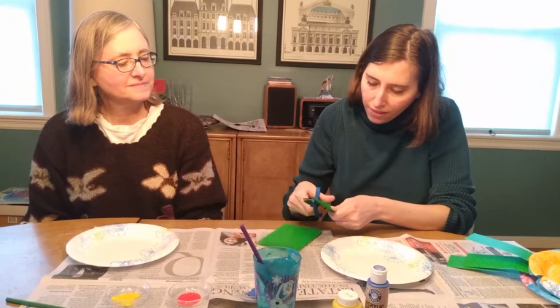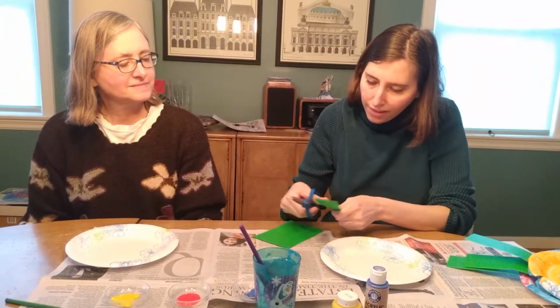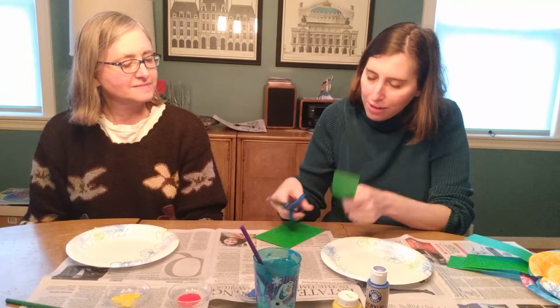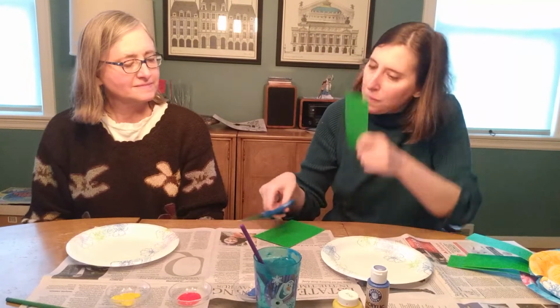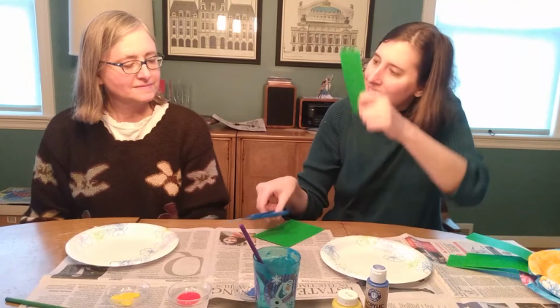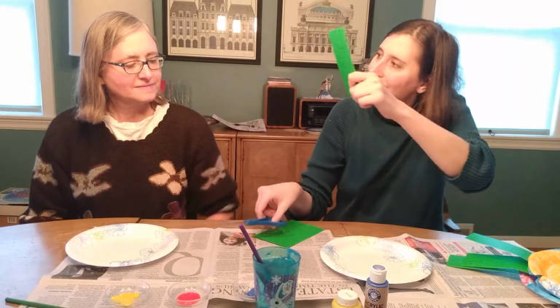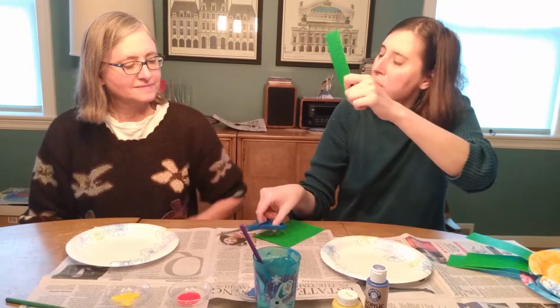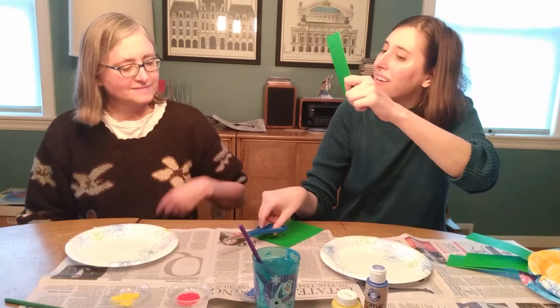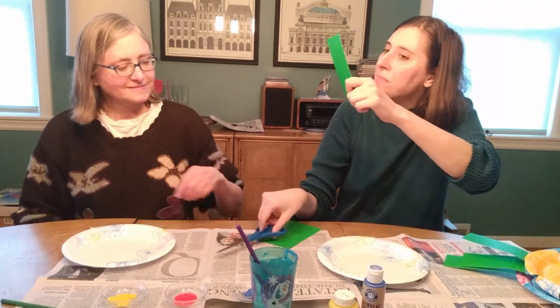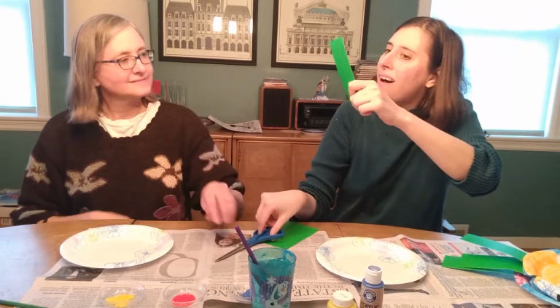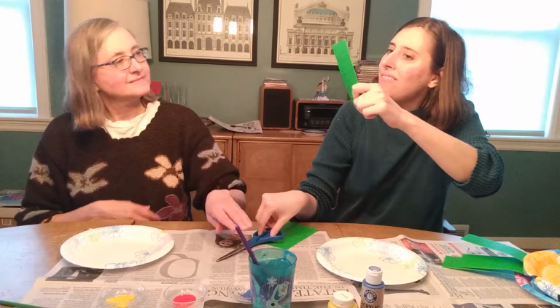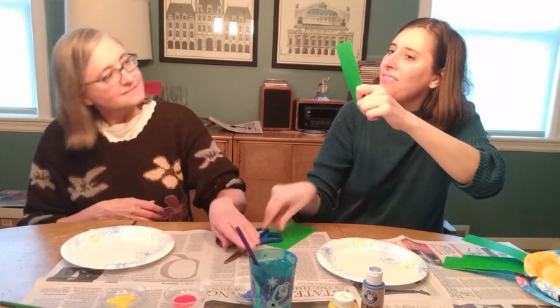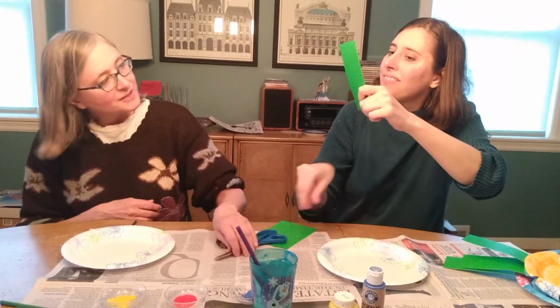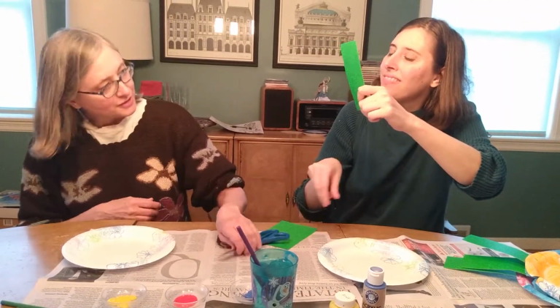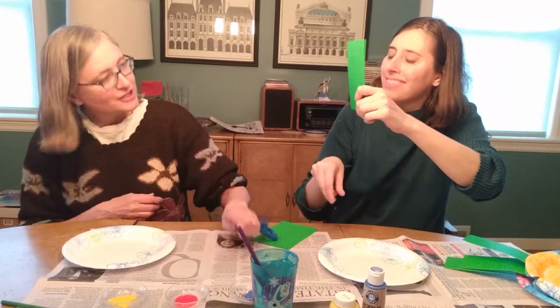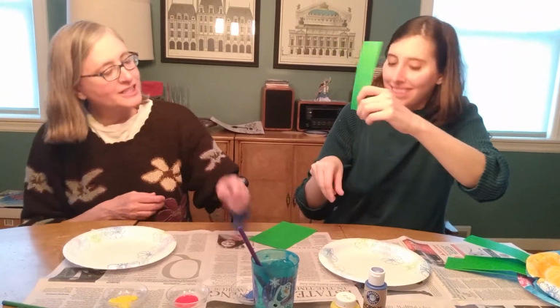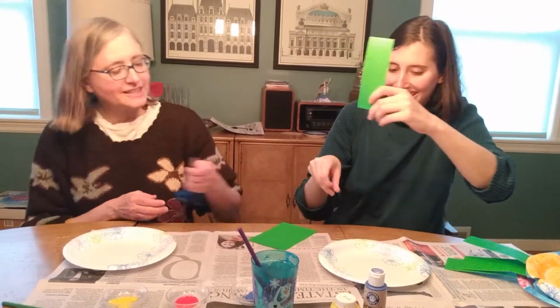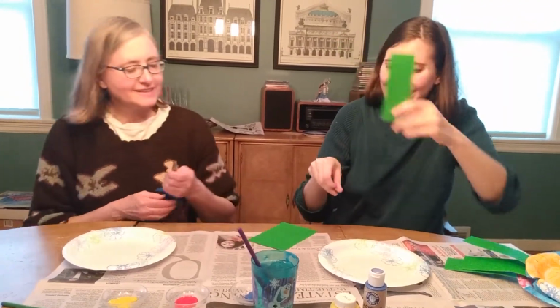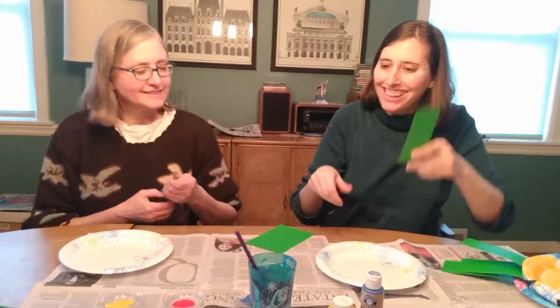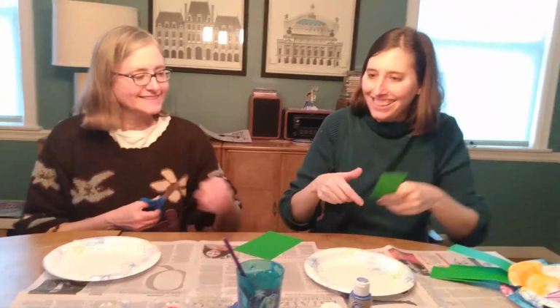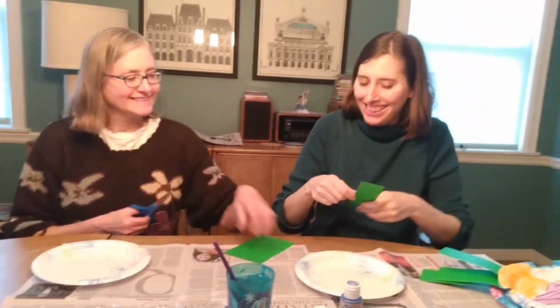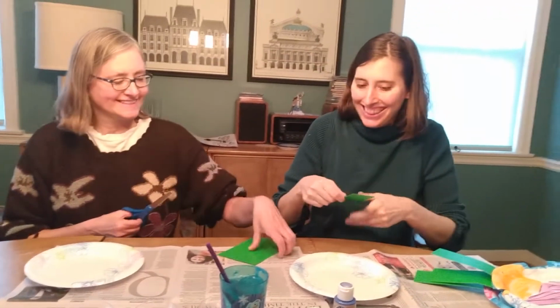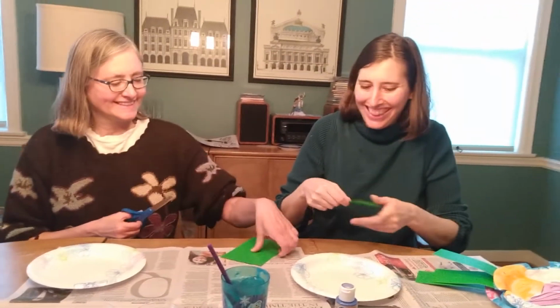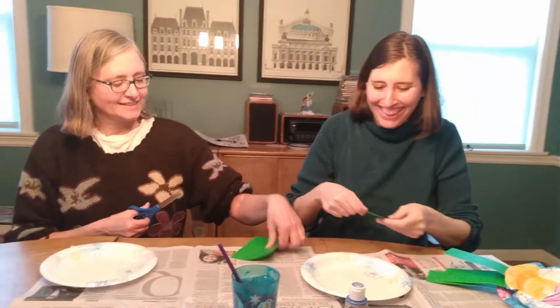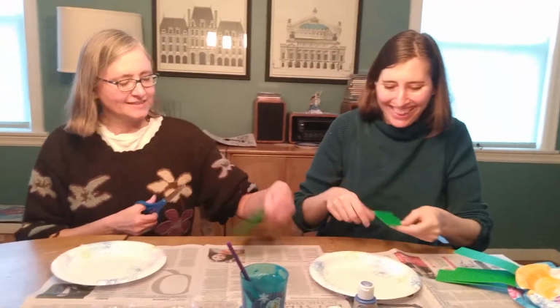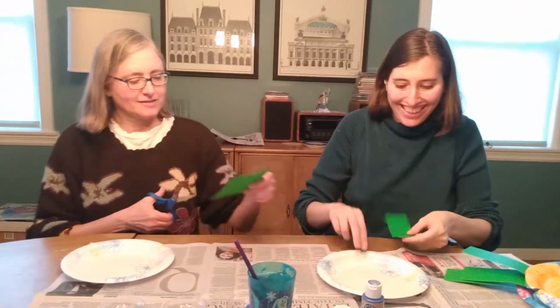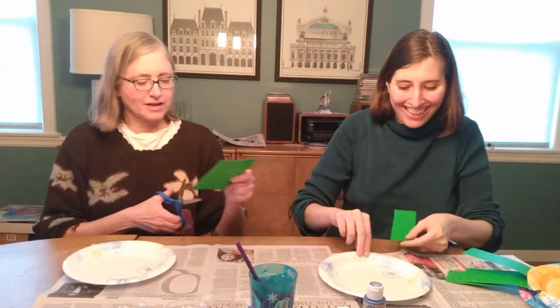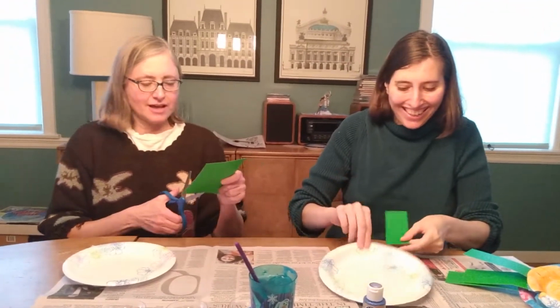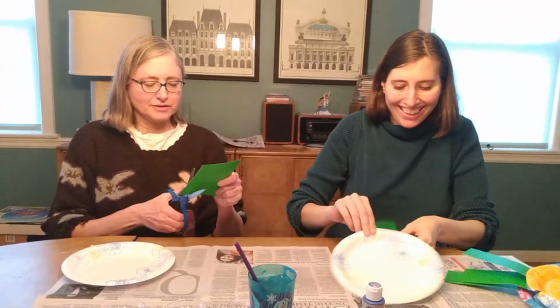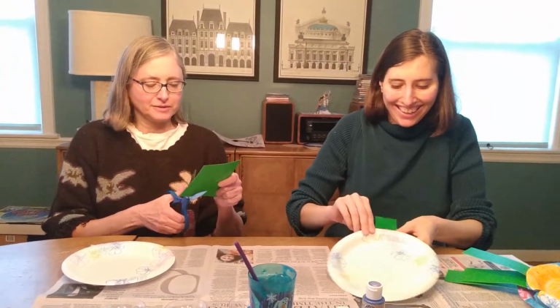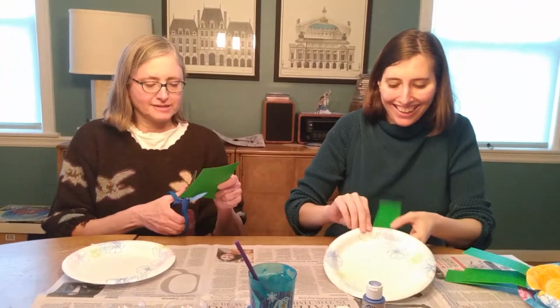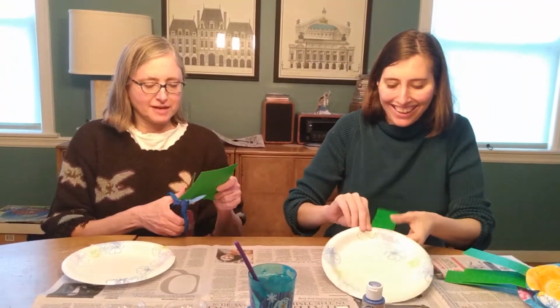How's my stem look, mom? It looks good. Okay, I'll do a stem.